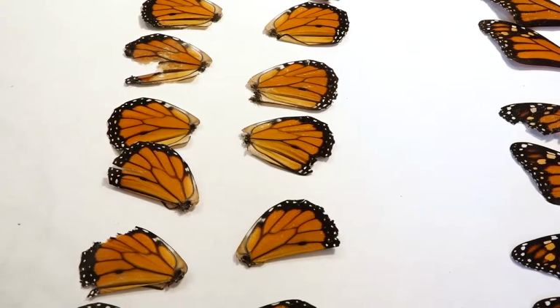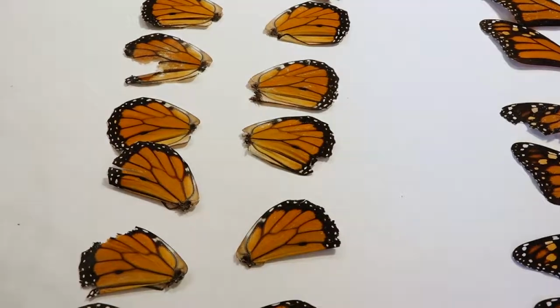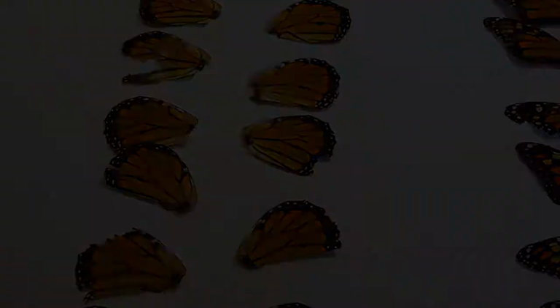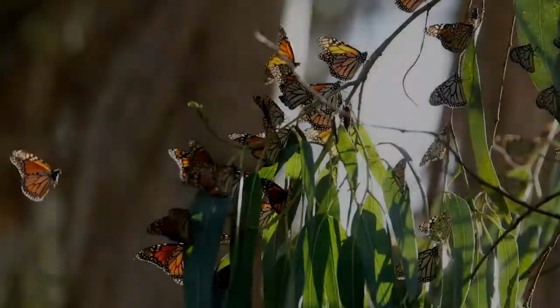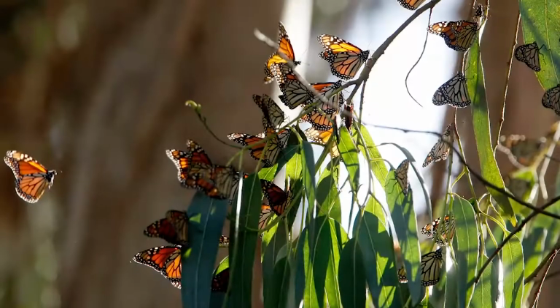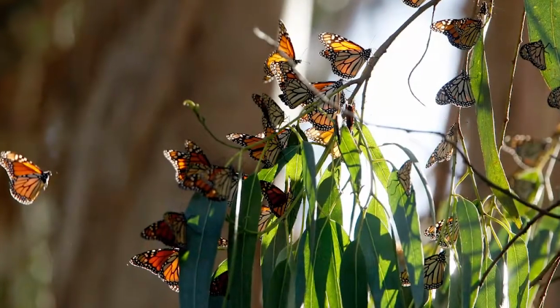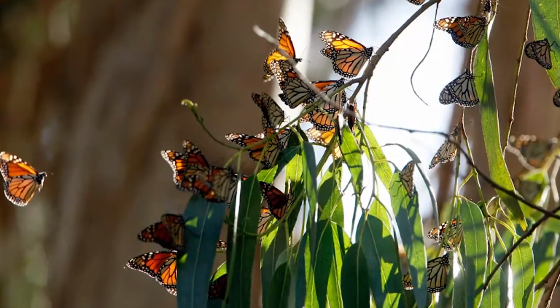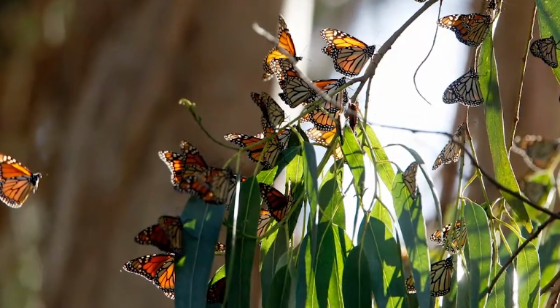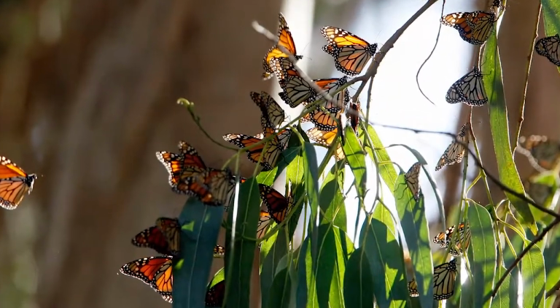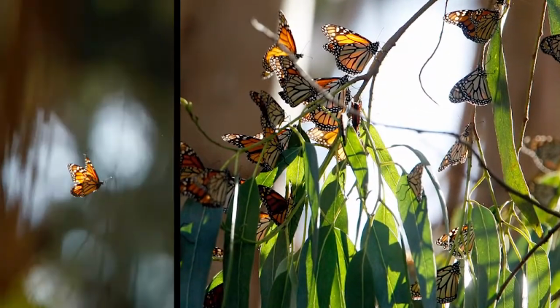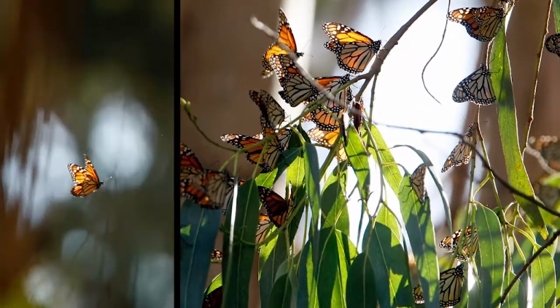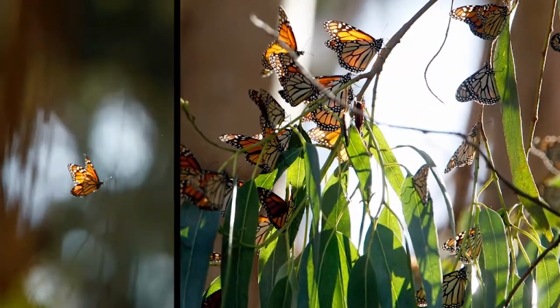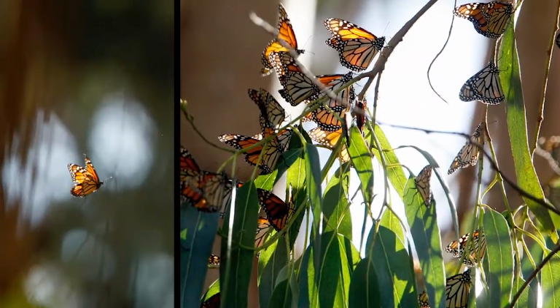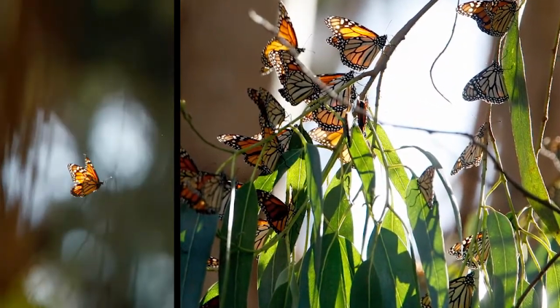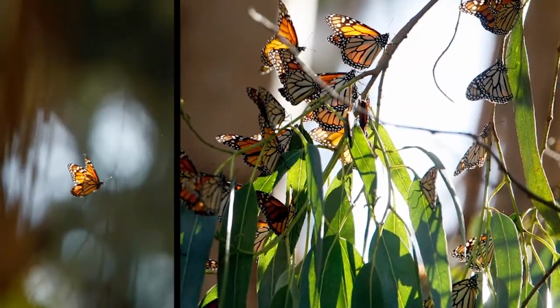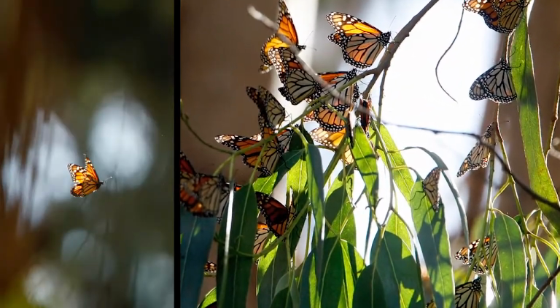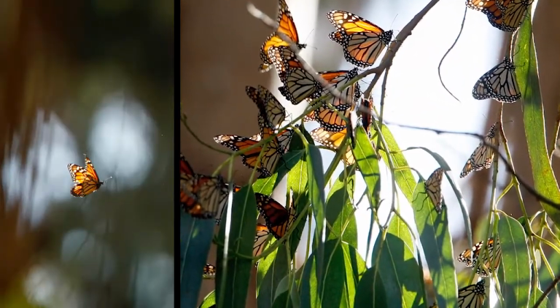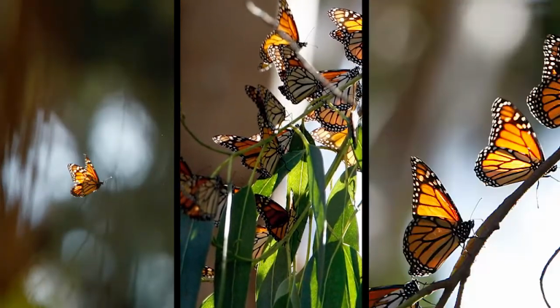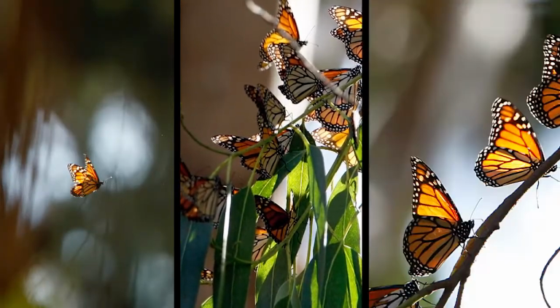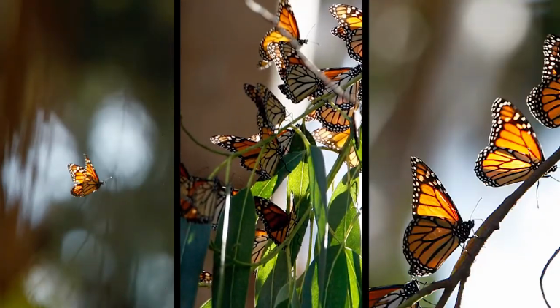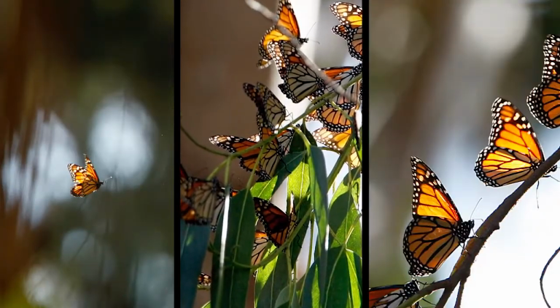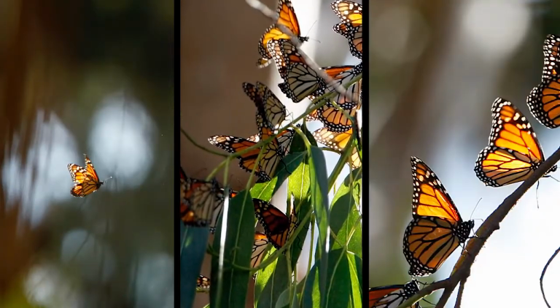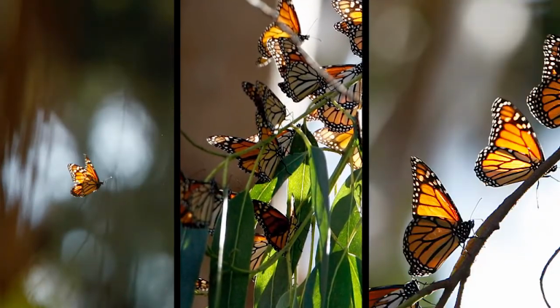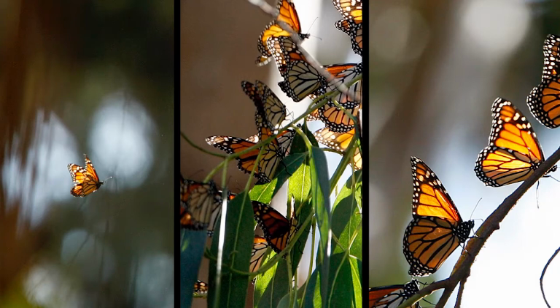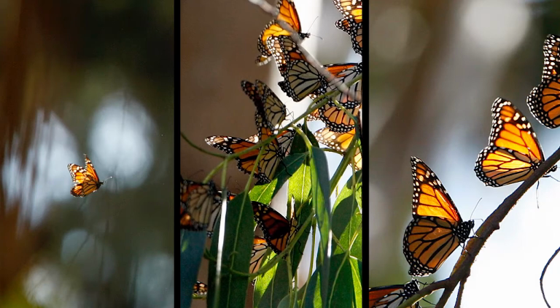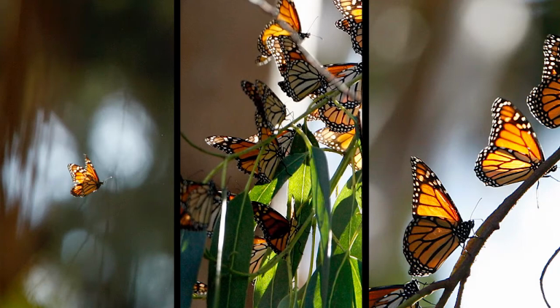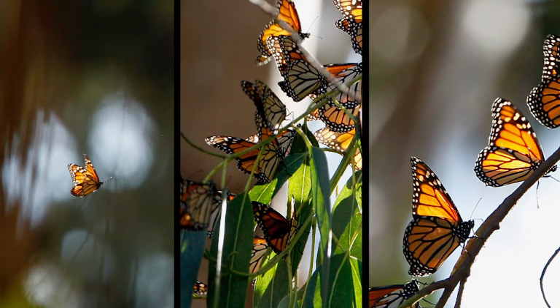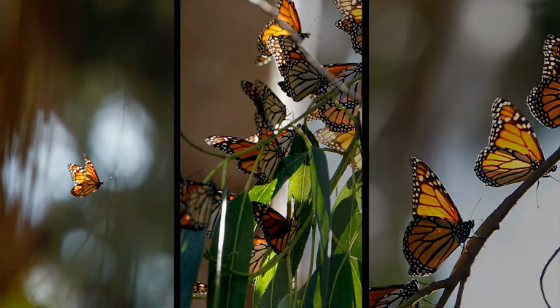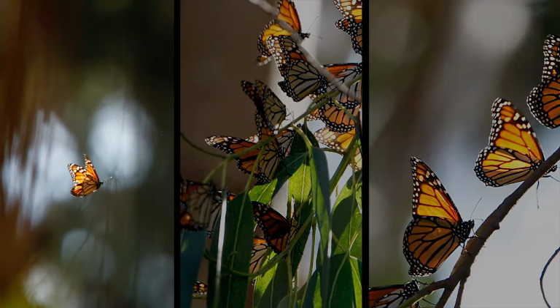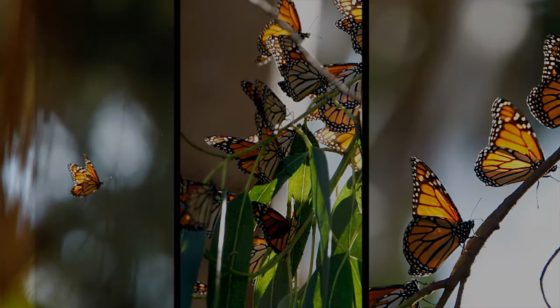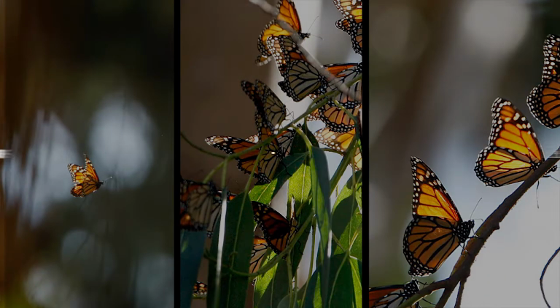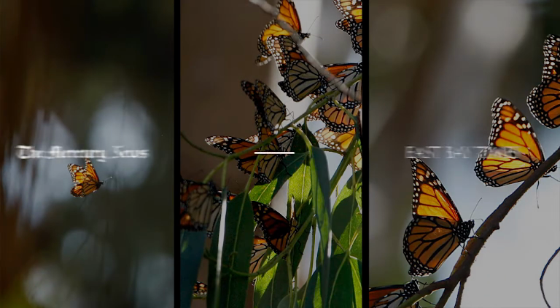Ruiz is hoping his research will shed light on new ways to protect the species from persistent predators.